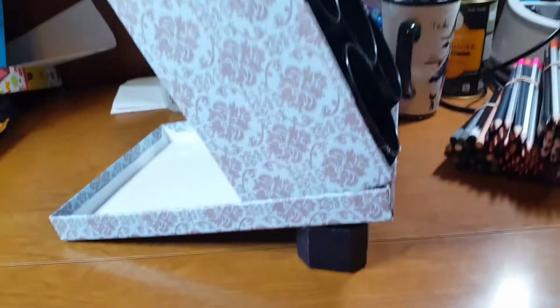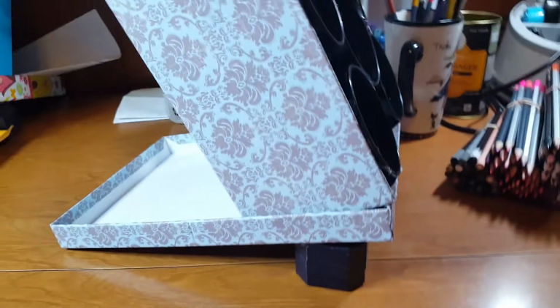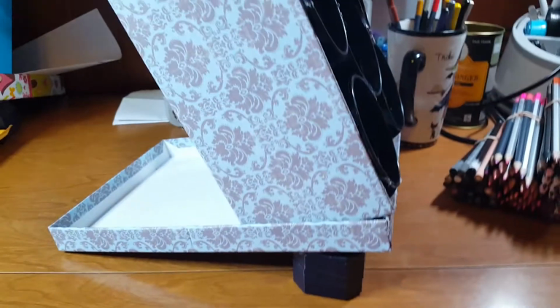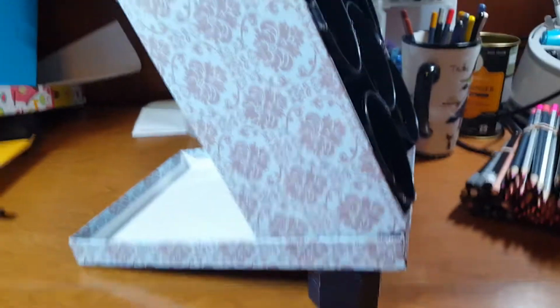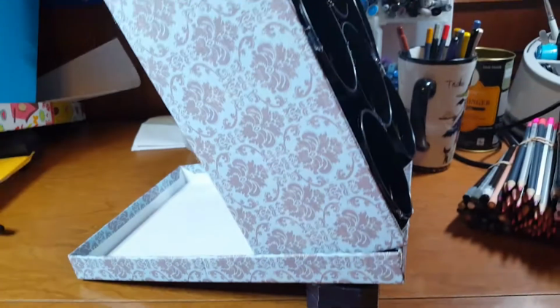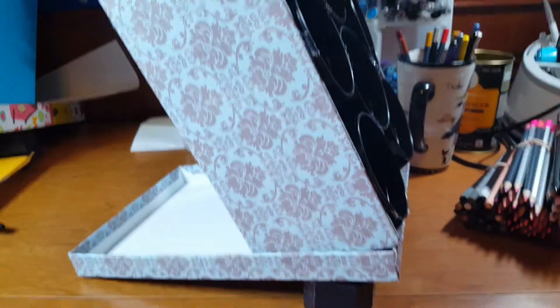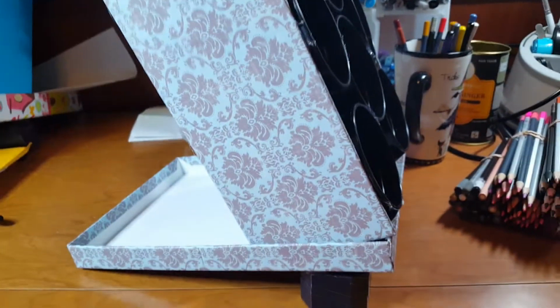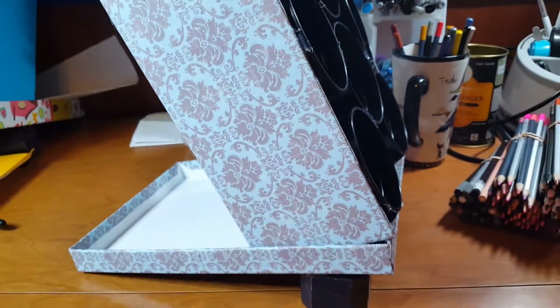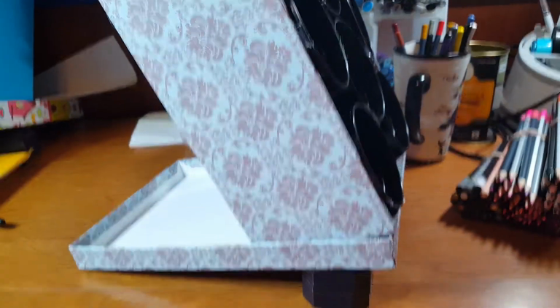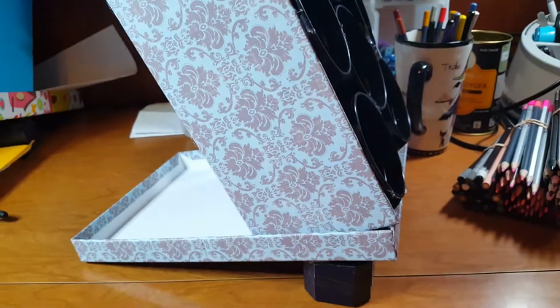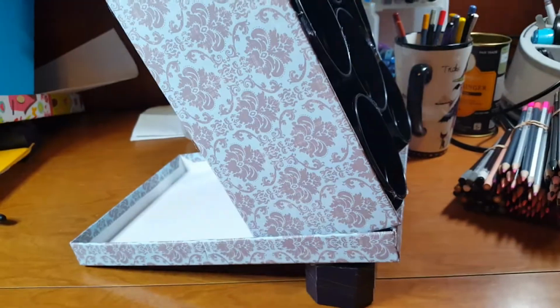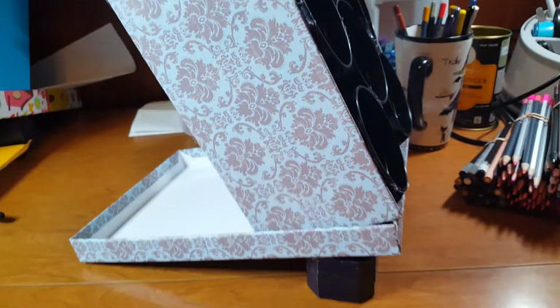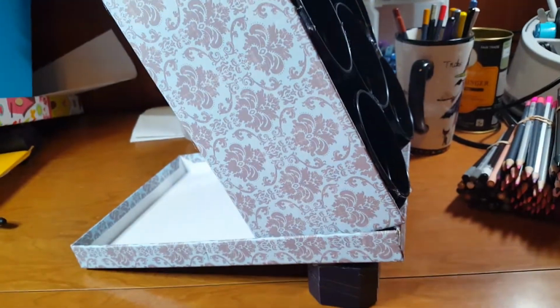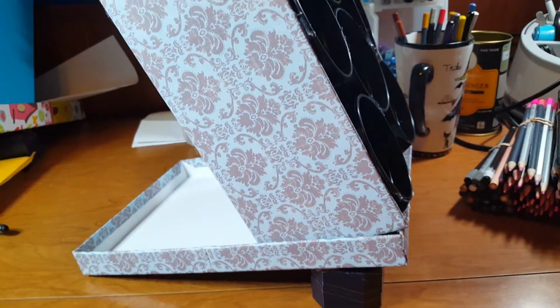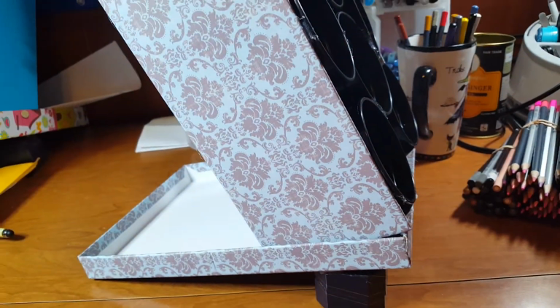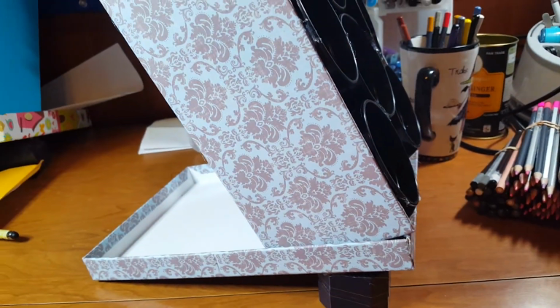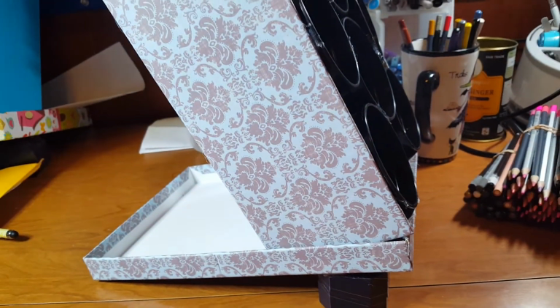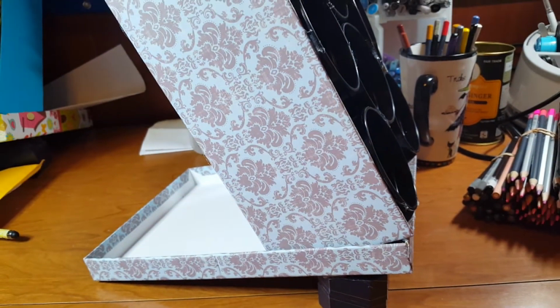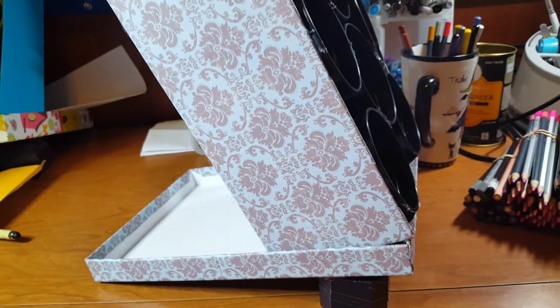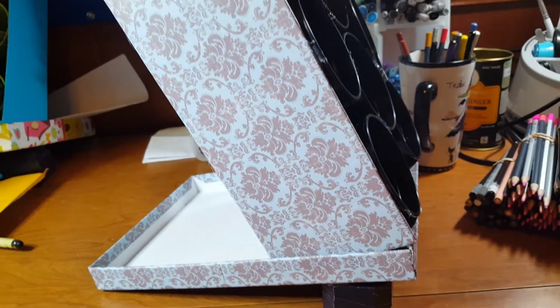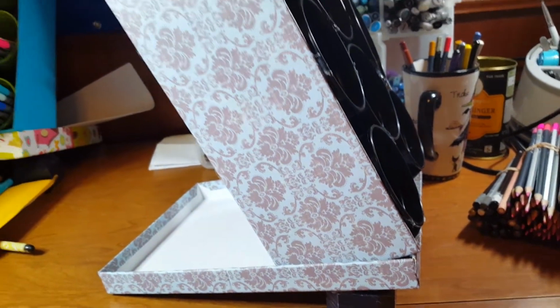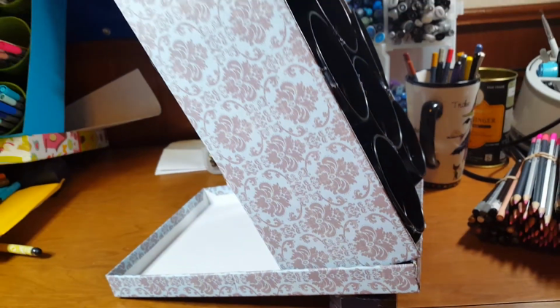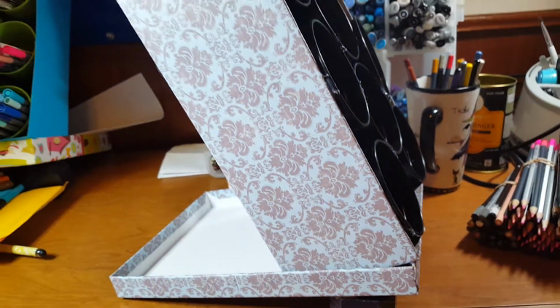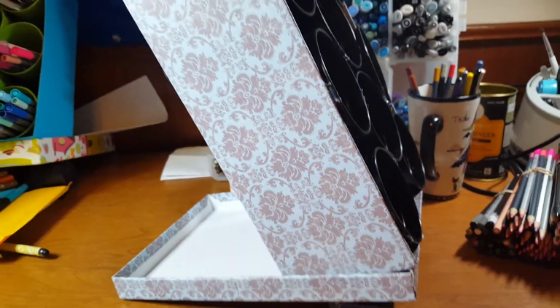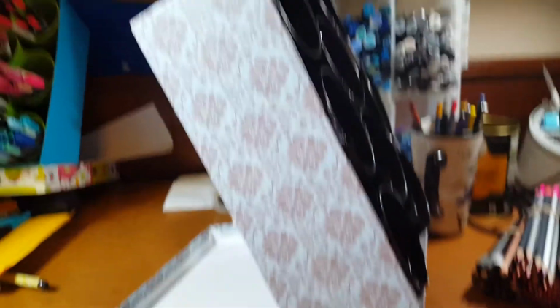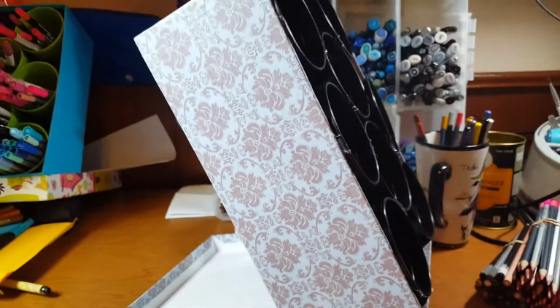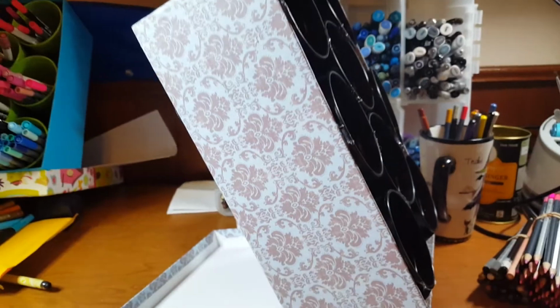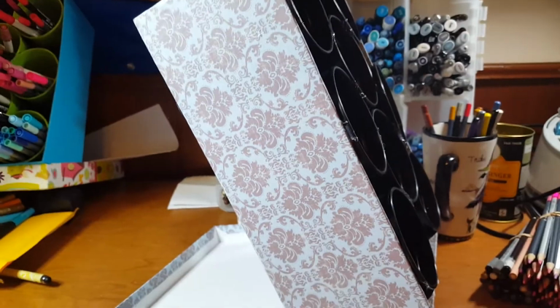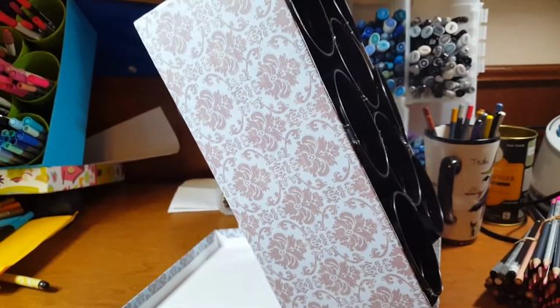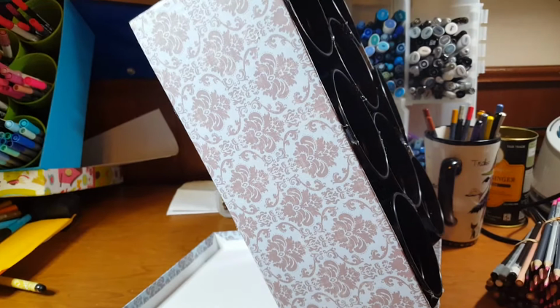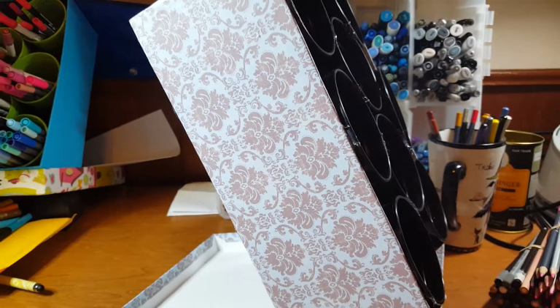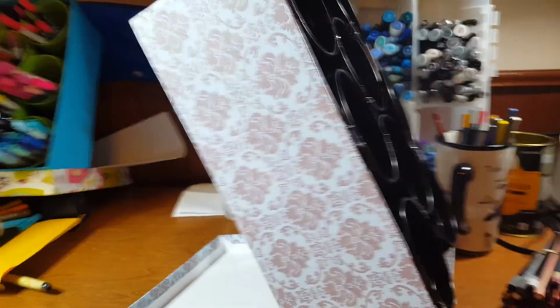Hello and welcome back to Tia's Coloring Chronicles. This is the I Got Crafty Edition.